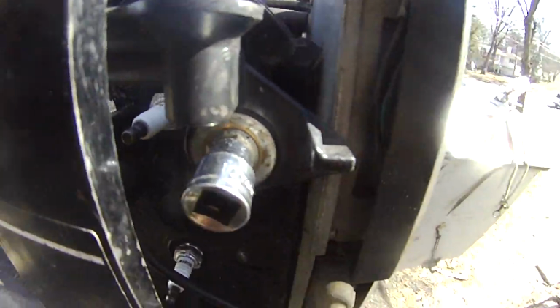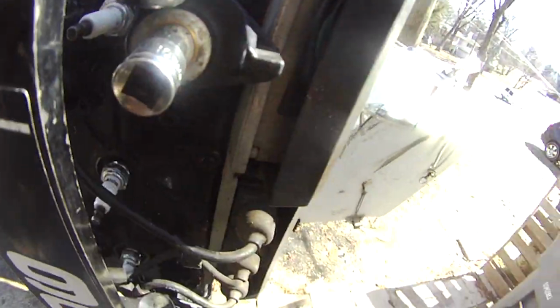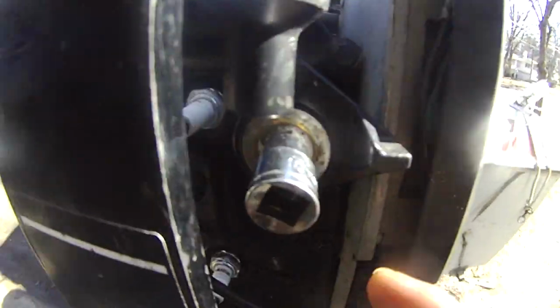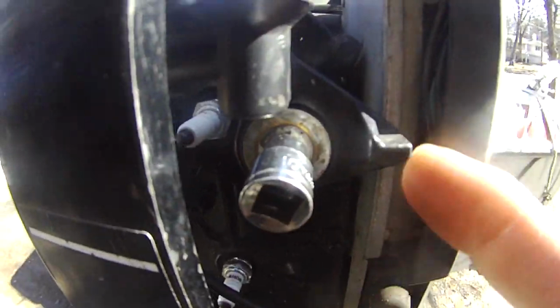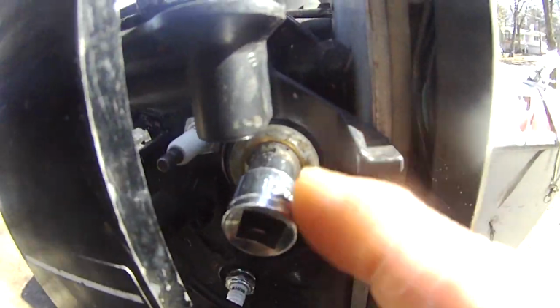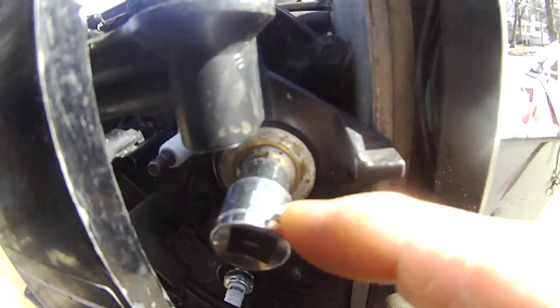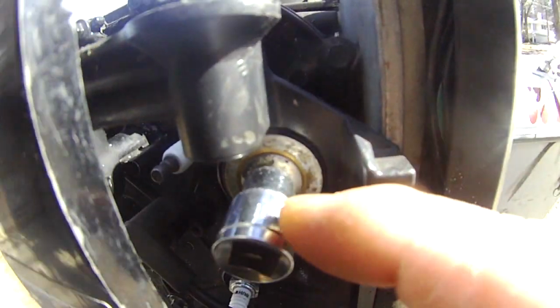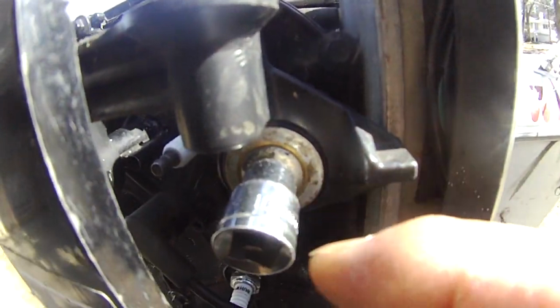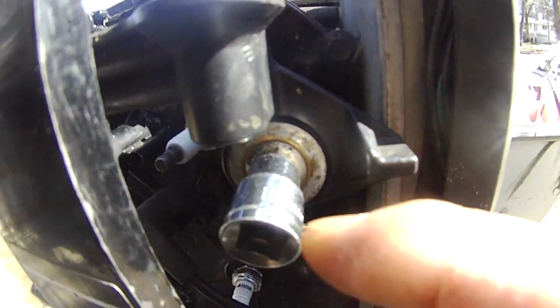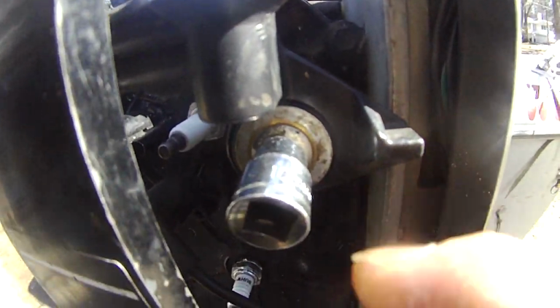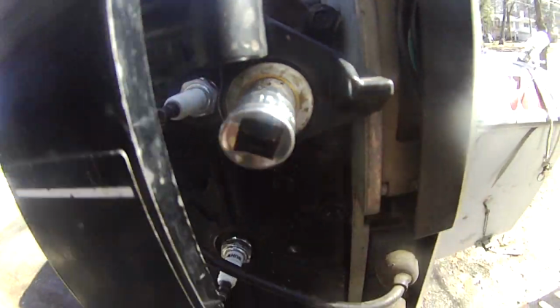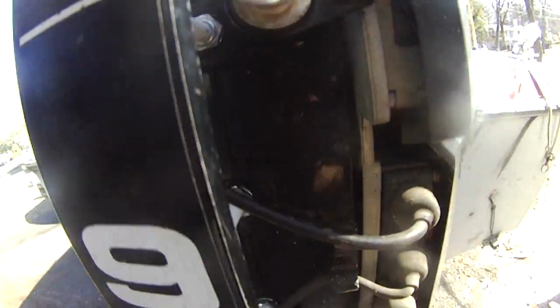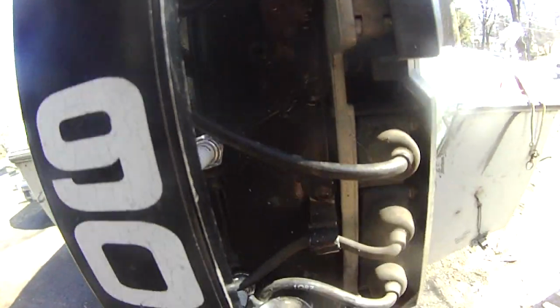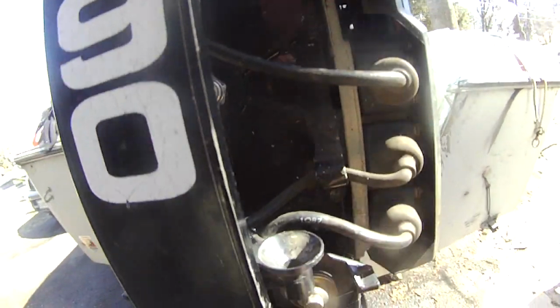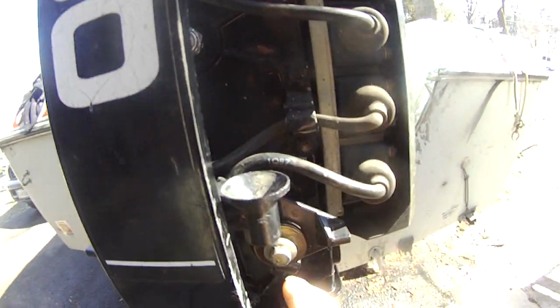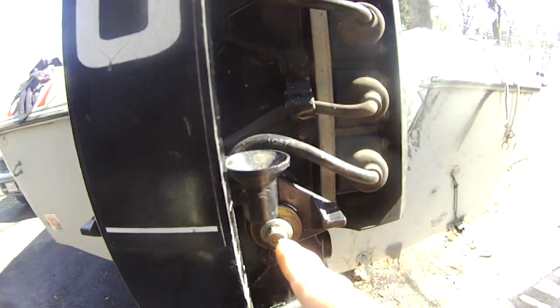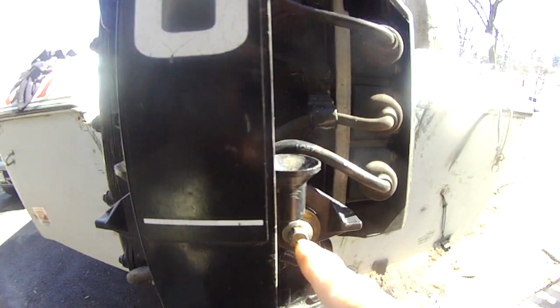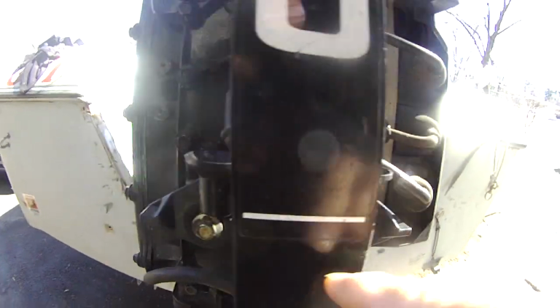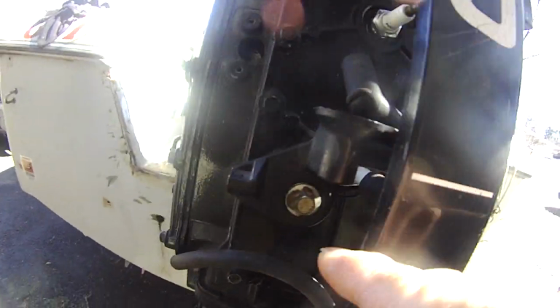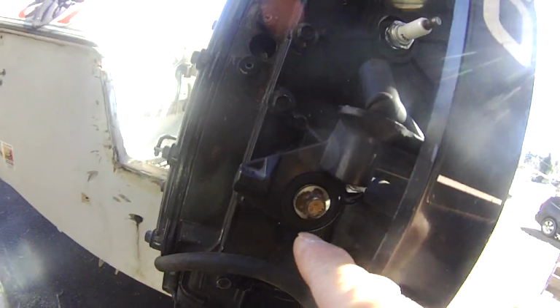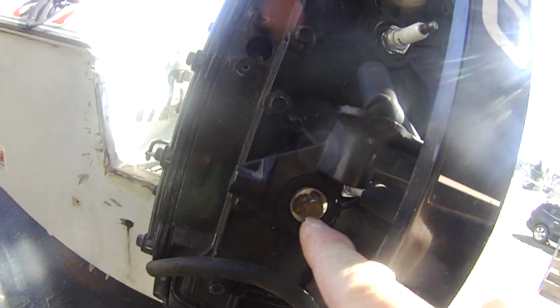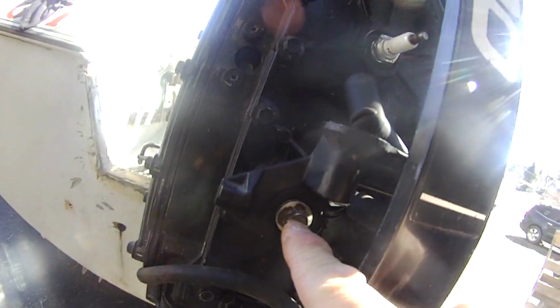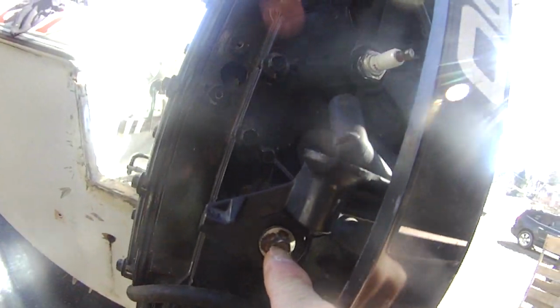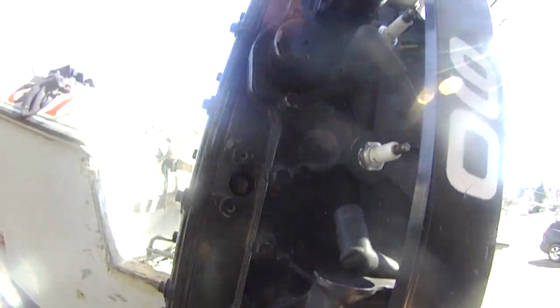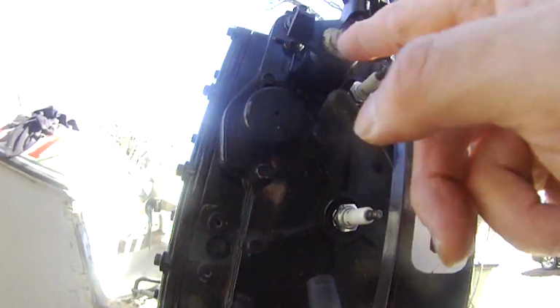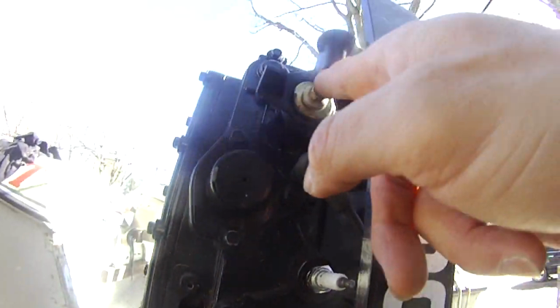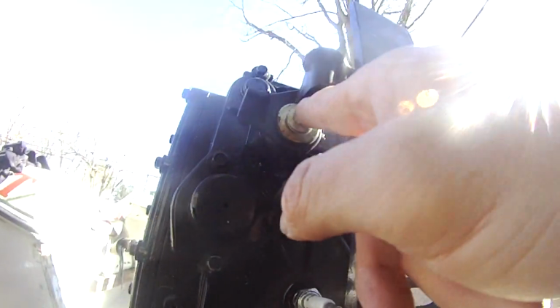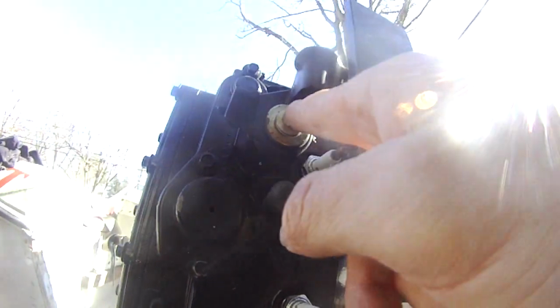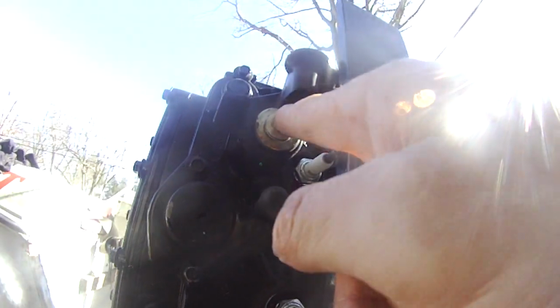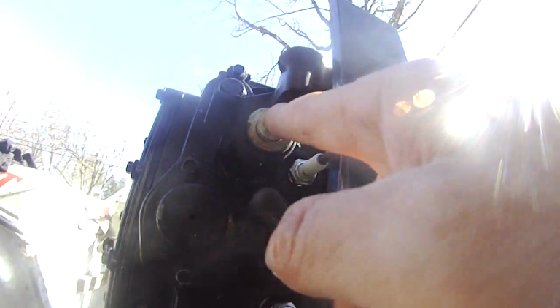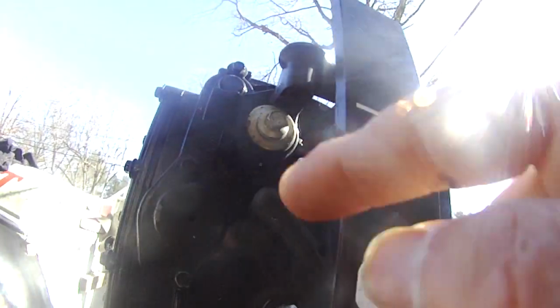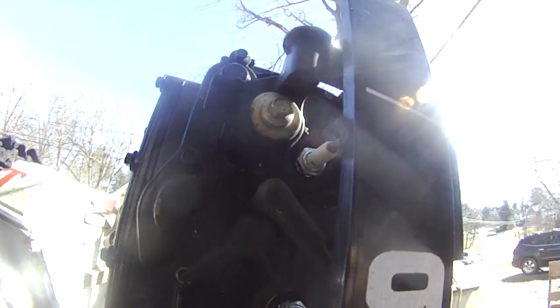Here, number 10. One, two, three, four. Four screws.